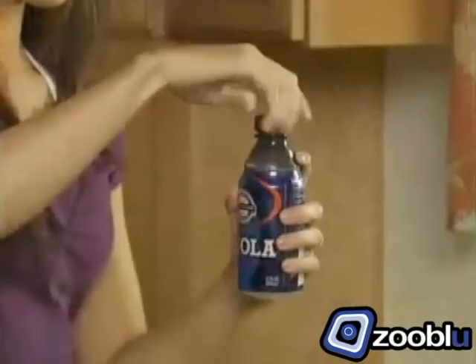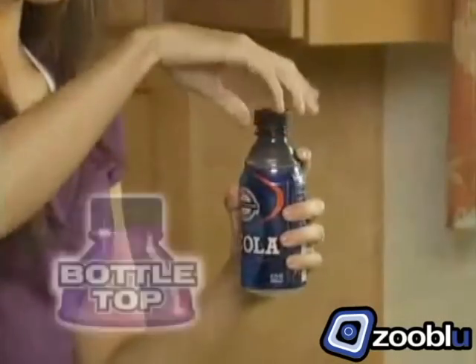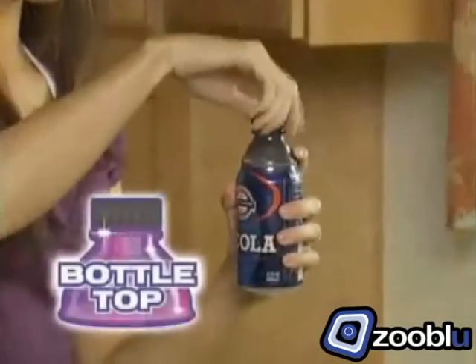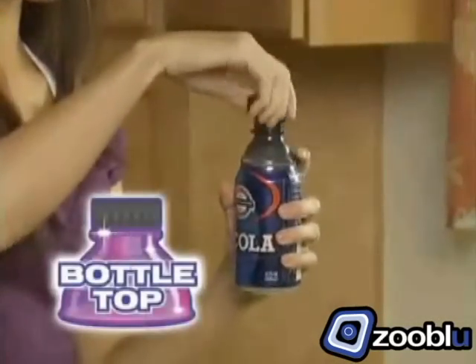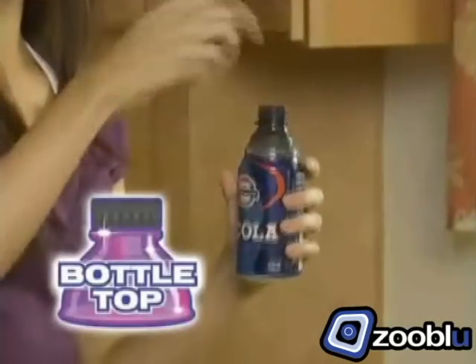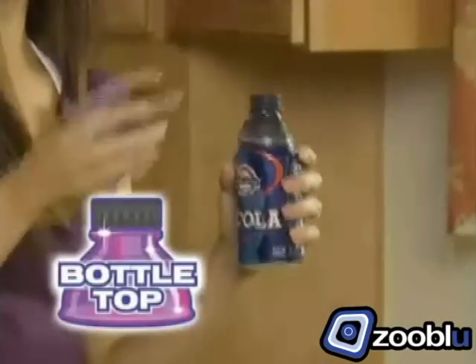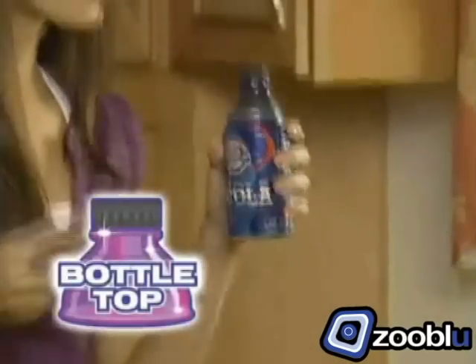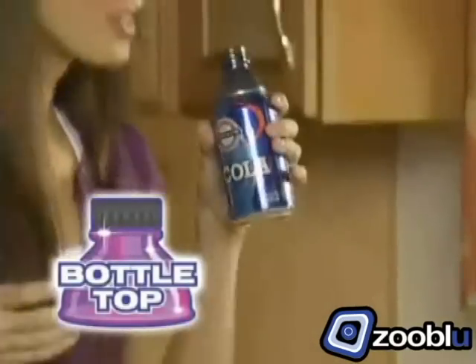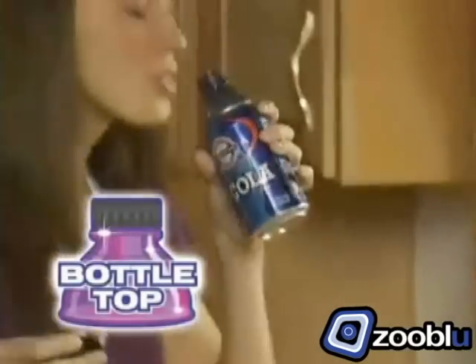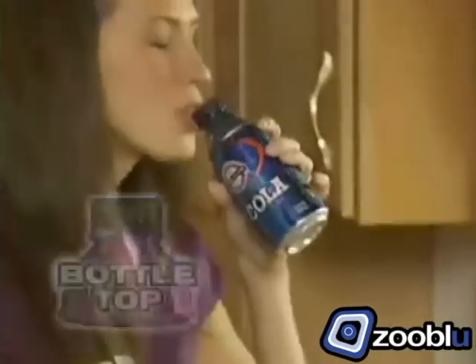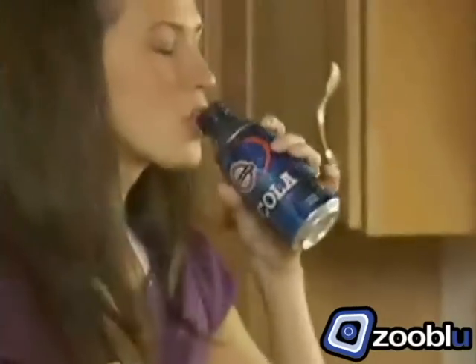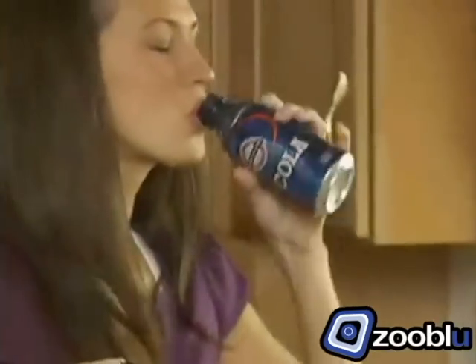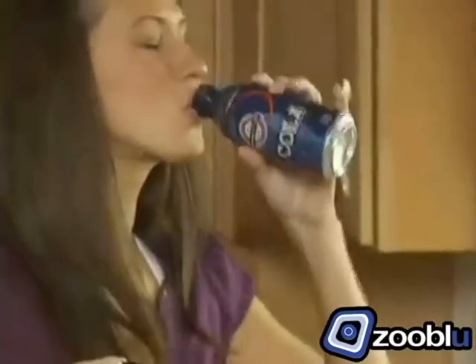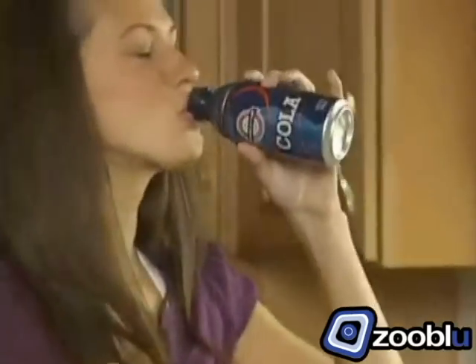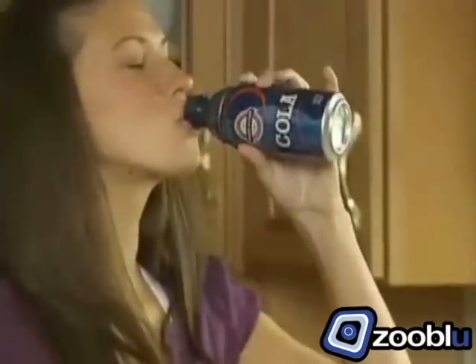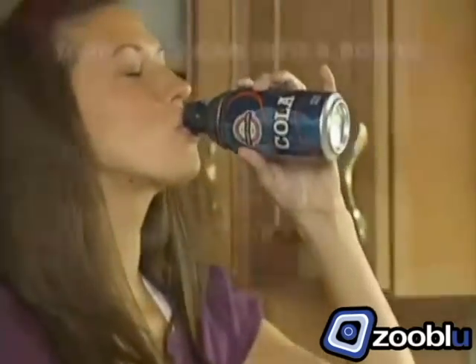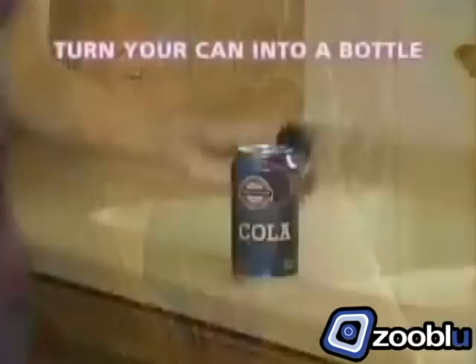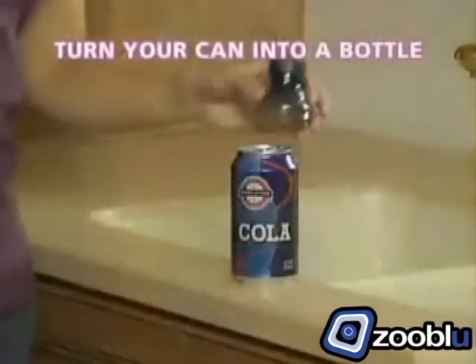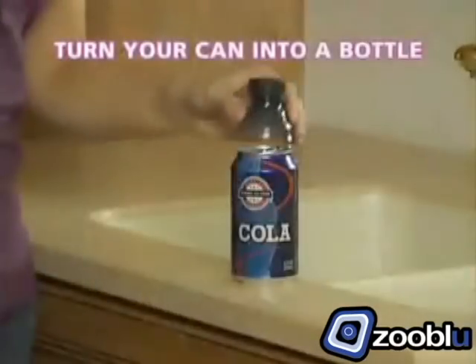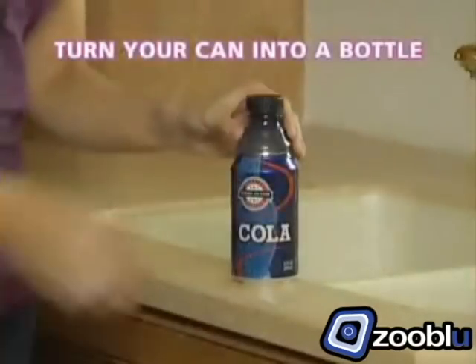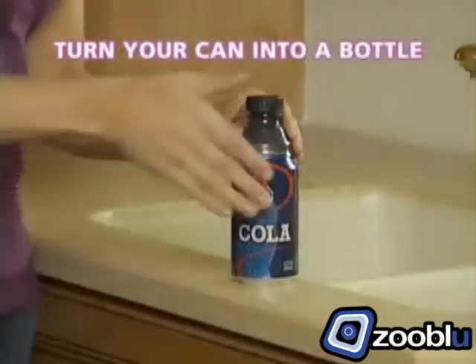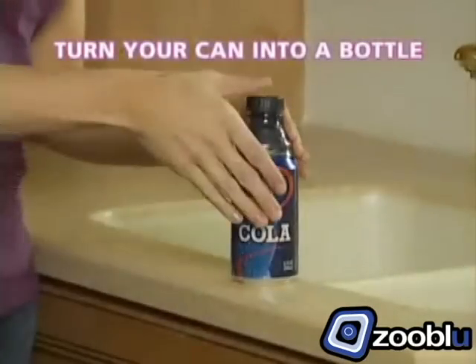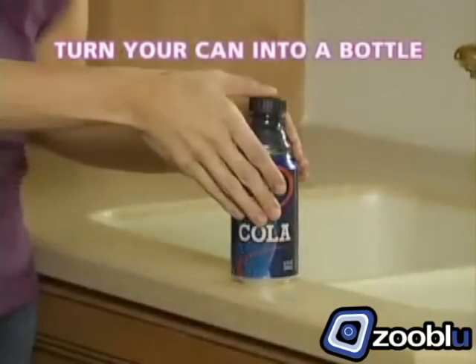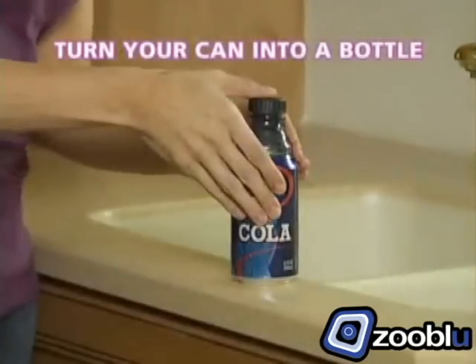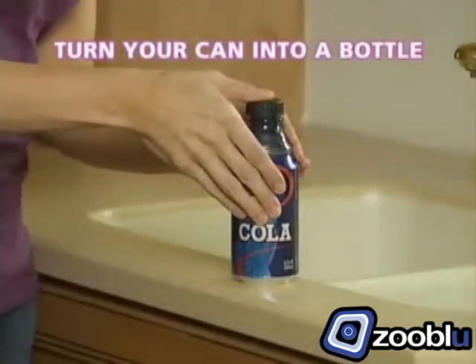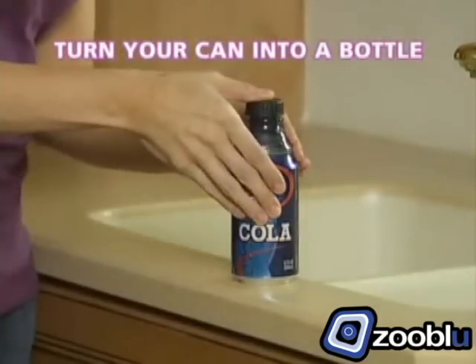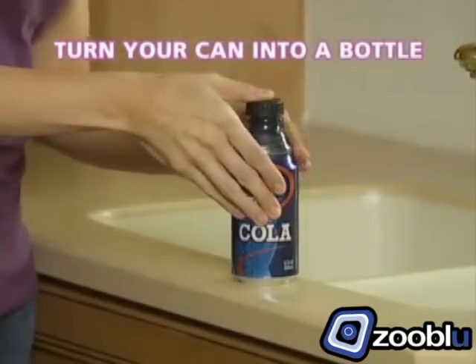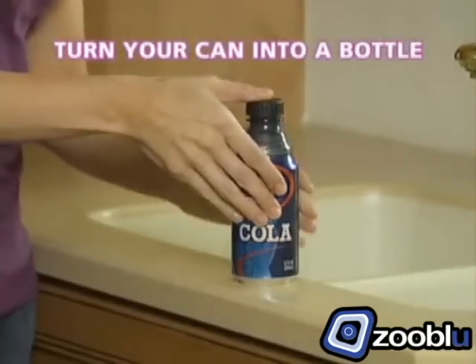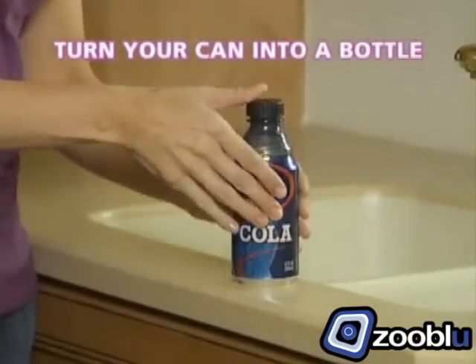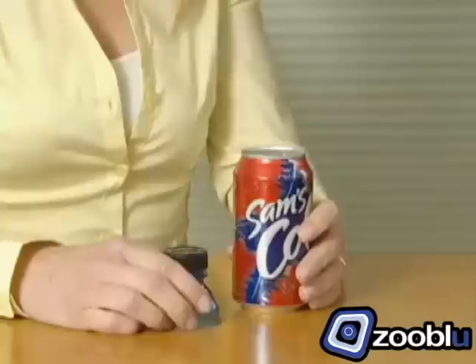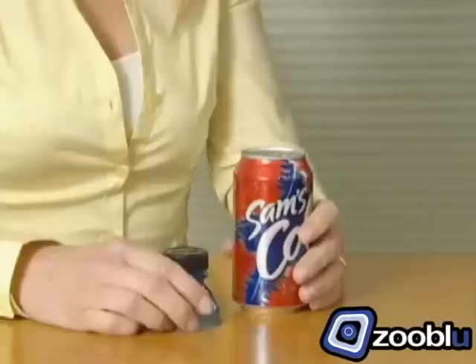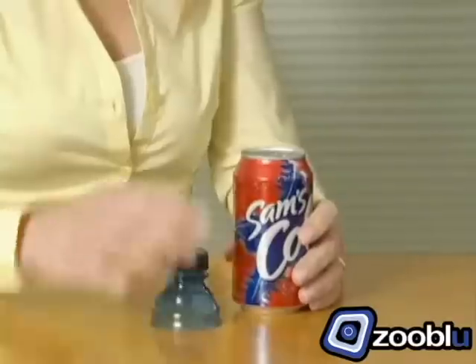Introducing Bottle Top — the ingenious new way that turns your can into a bottle with the snap of a cap. Watch.